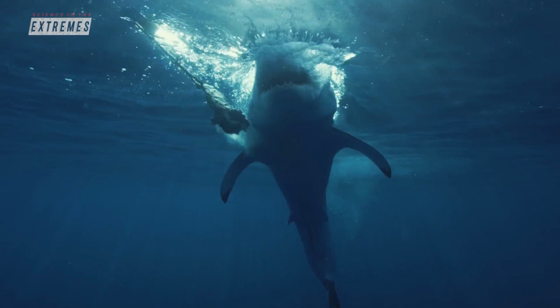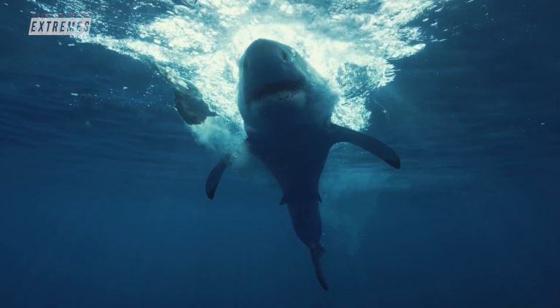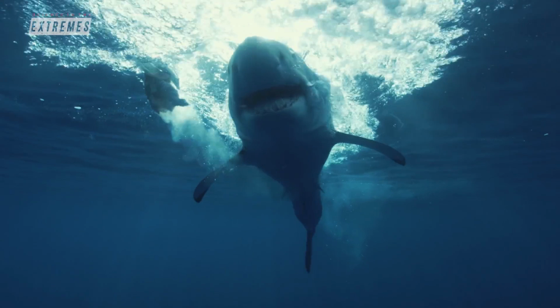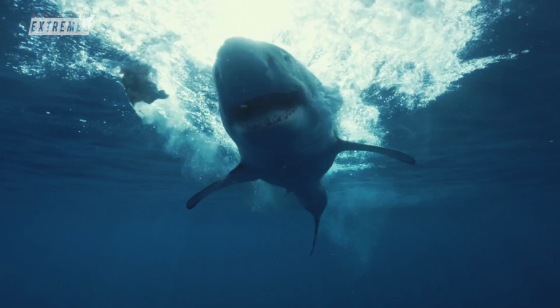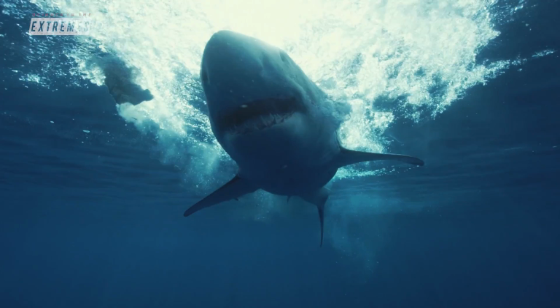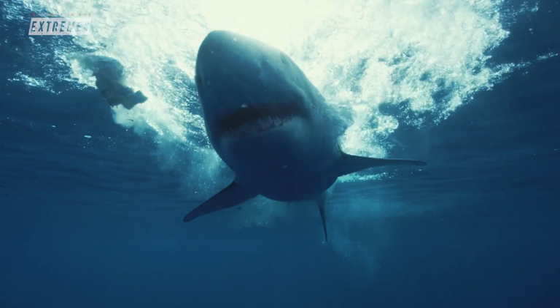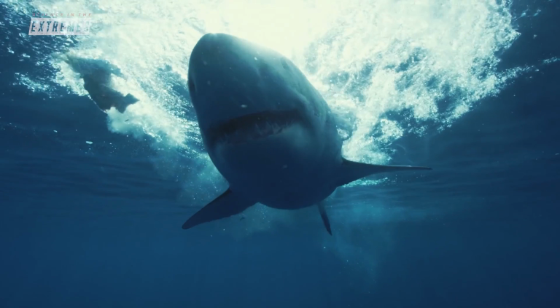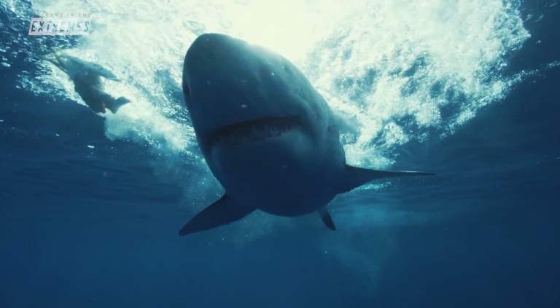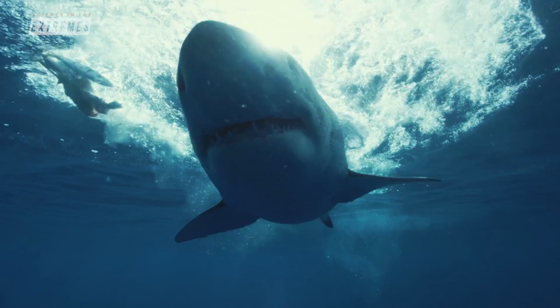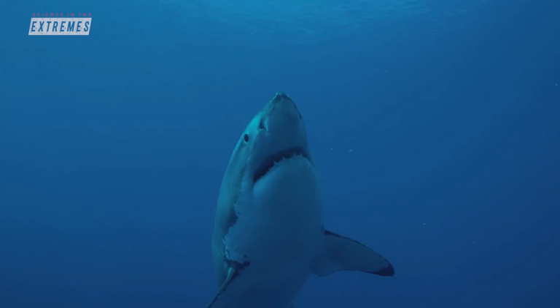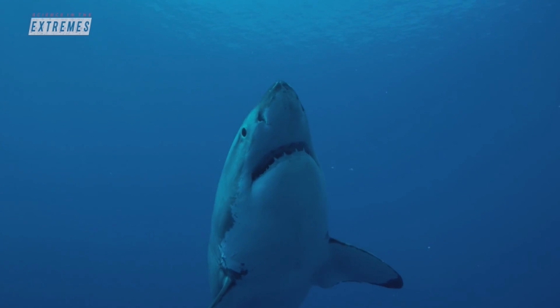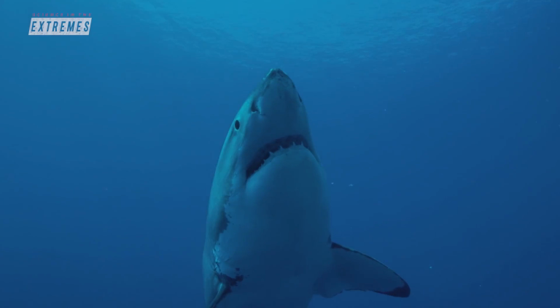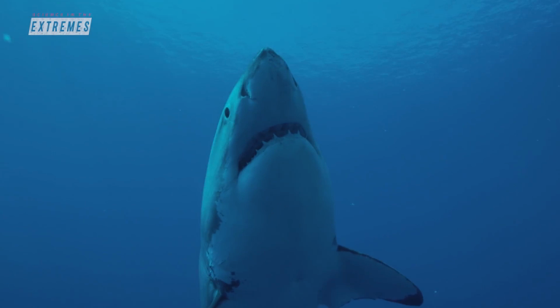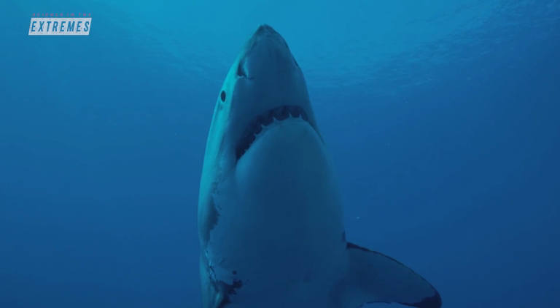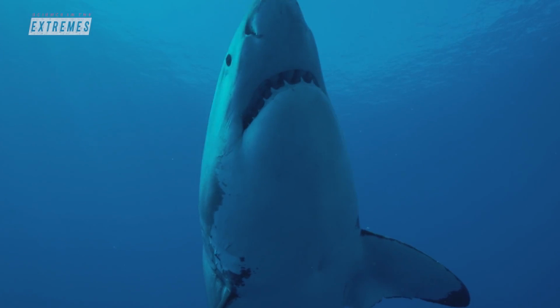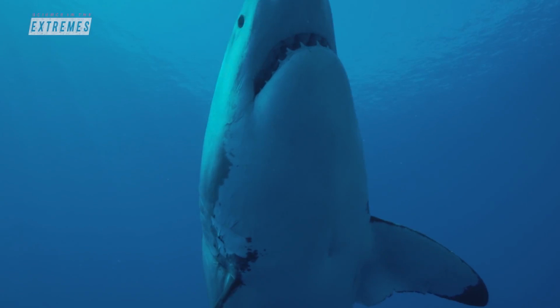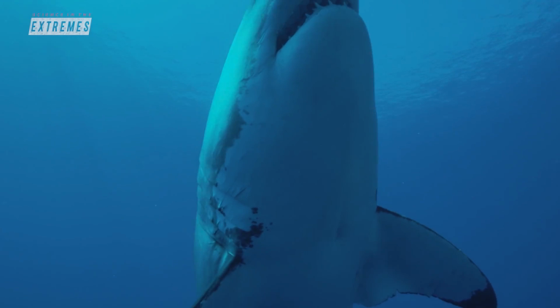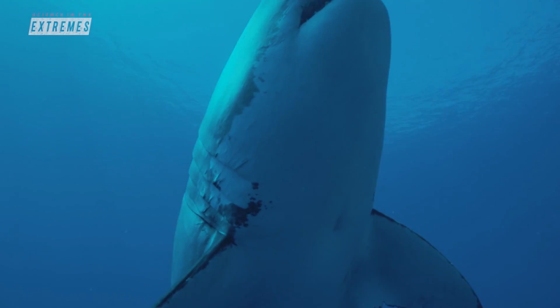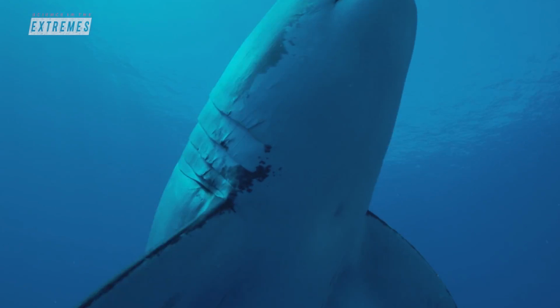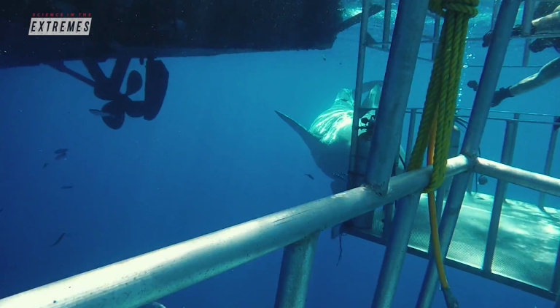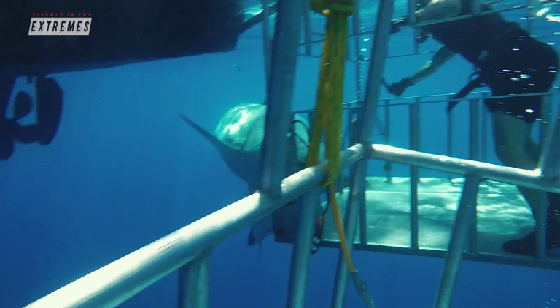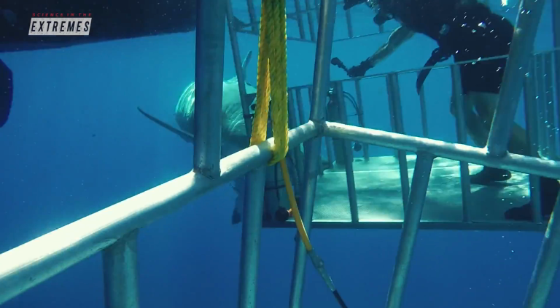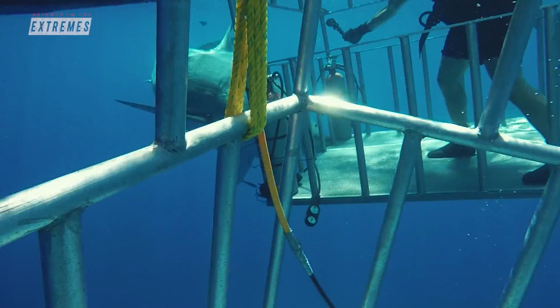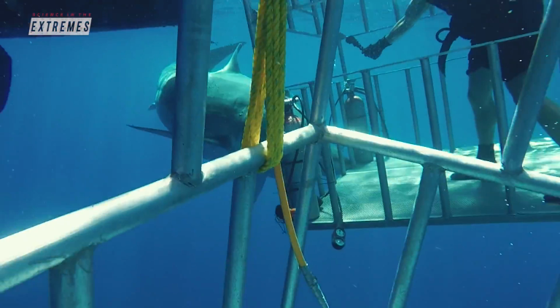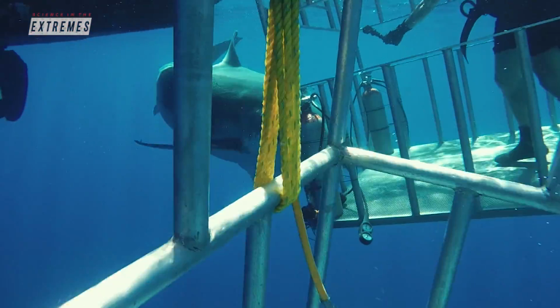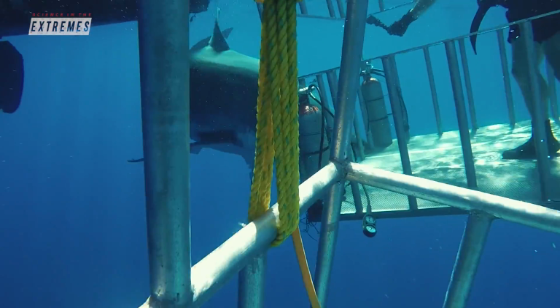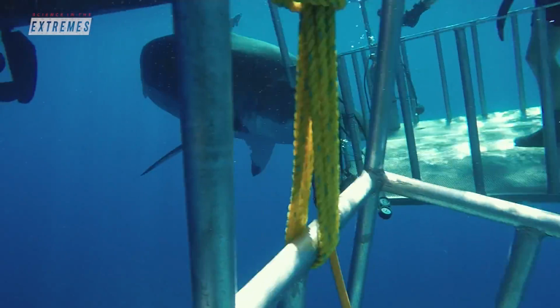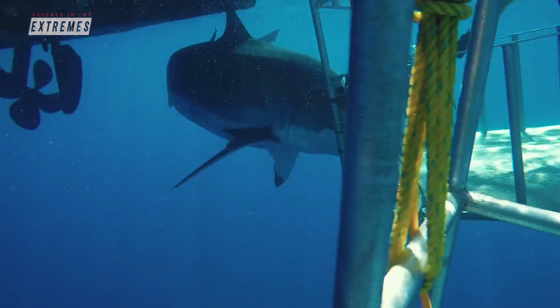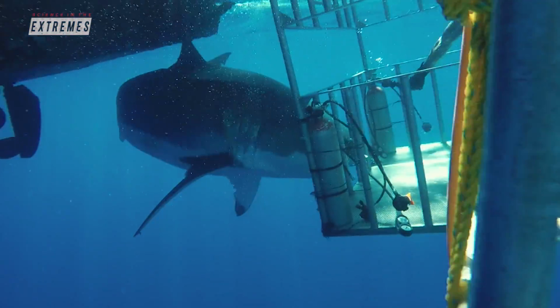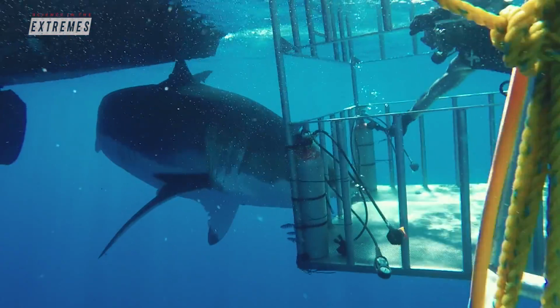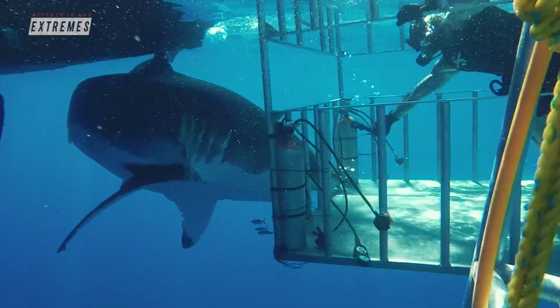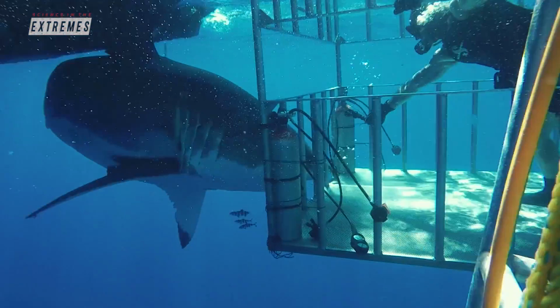In another episode of Science in the Extremes, a neurobiologist freedives with great white sharks to understand how fear works in the brain.